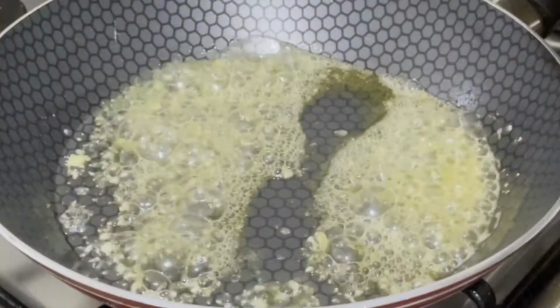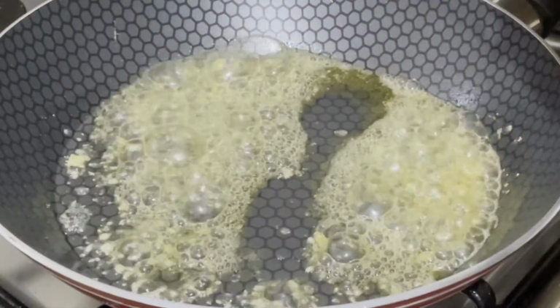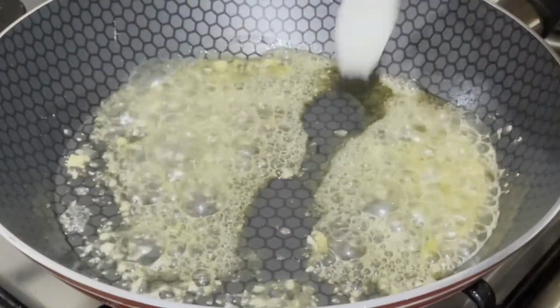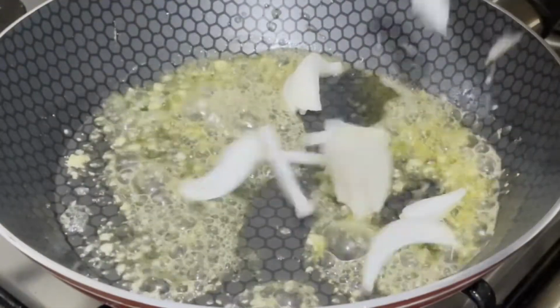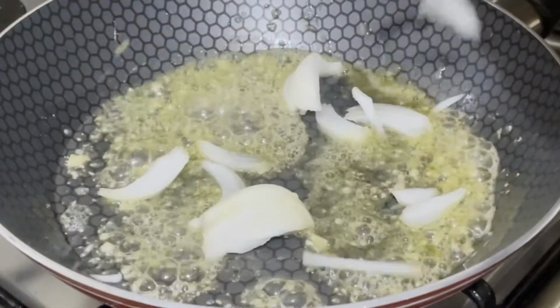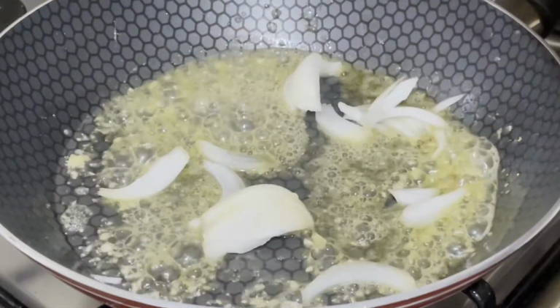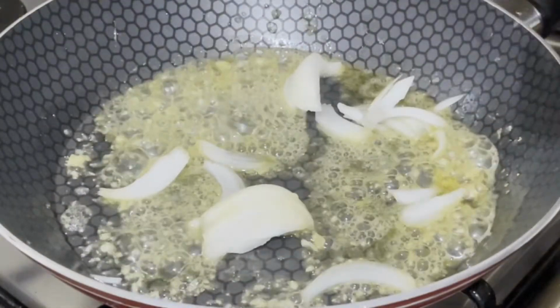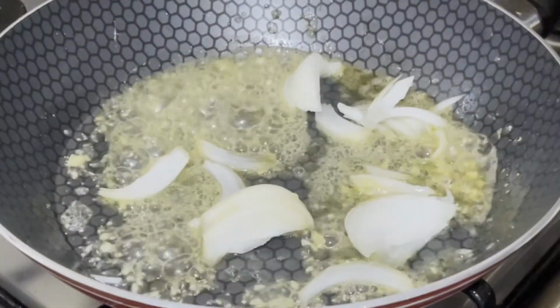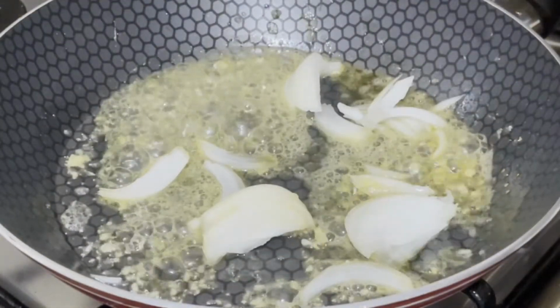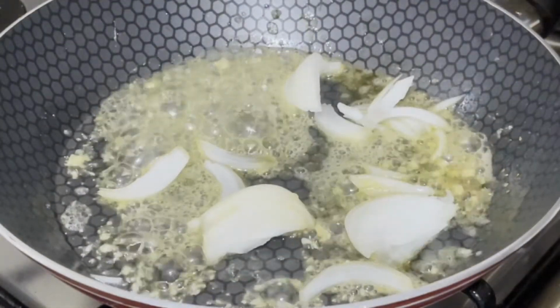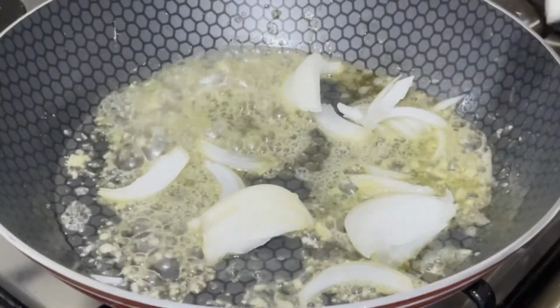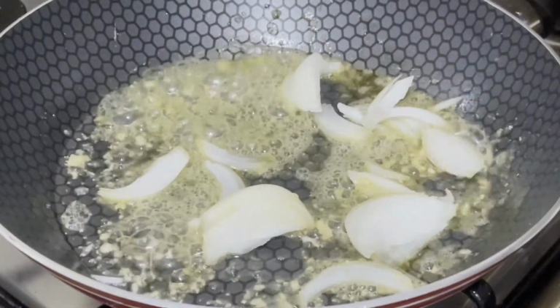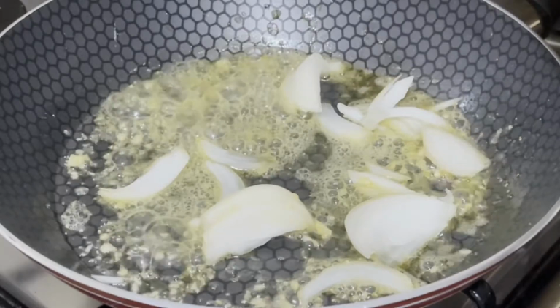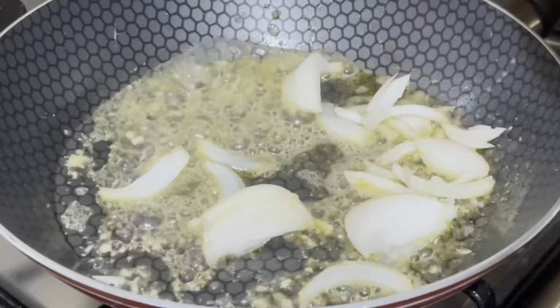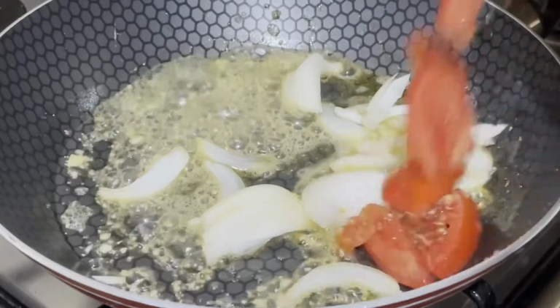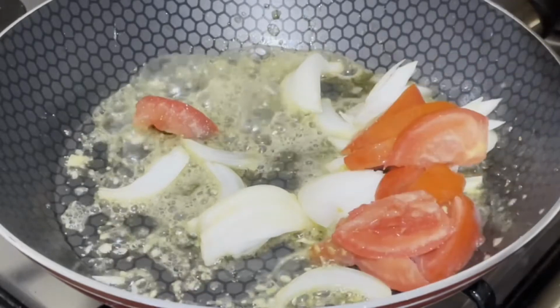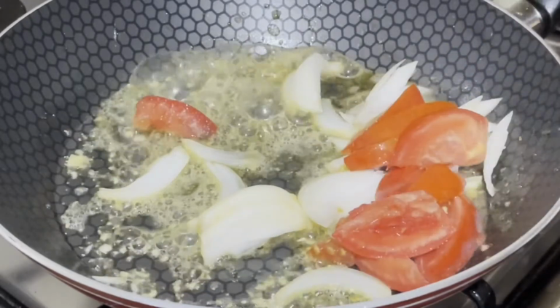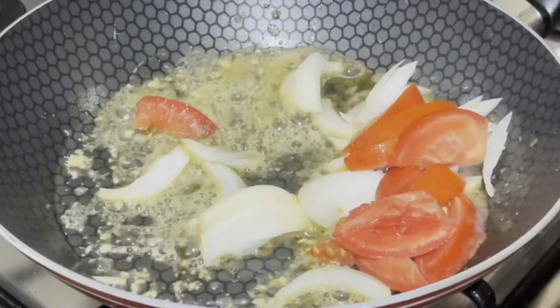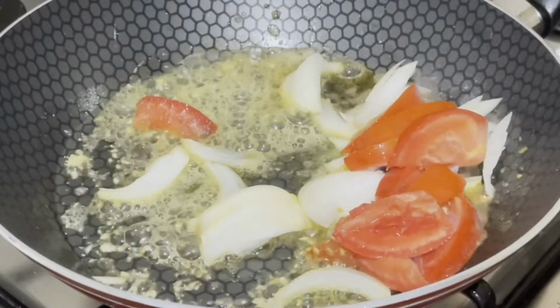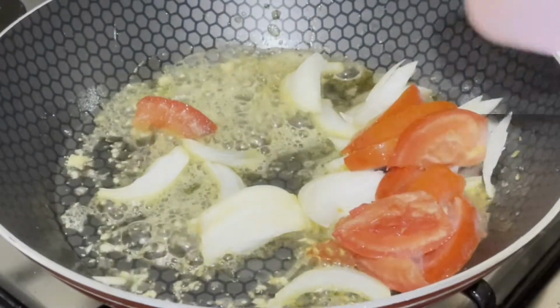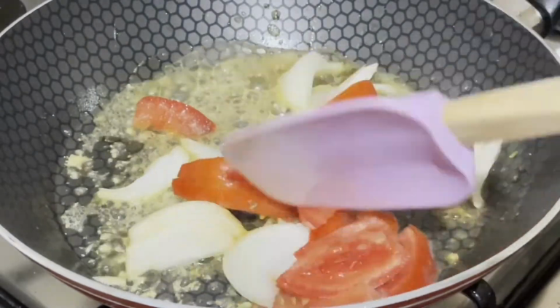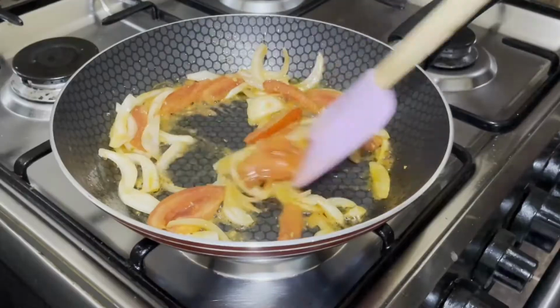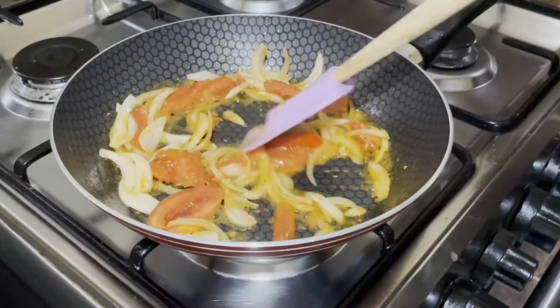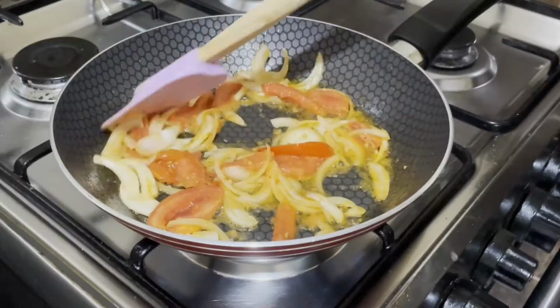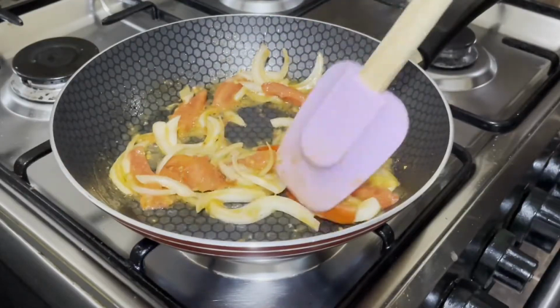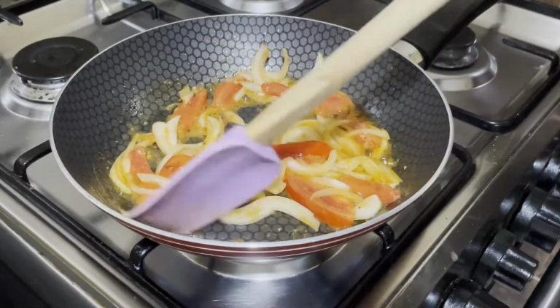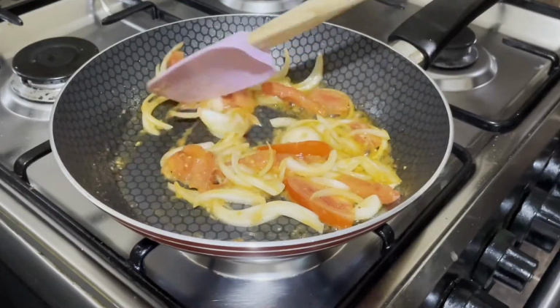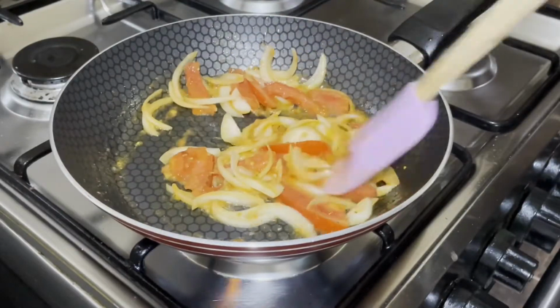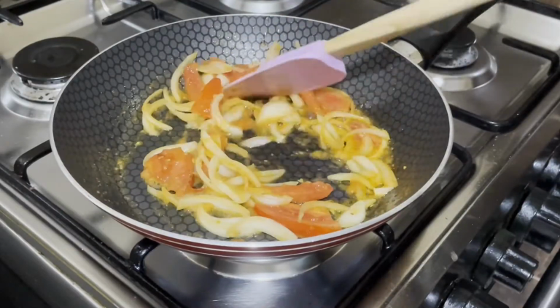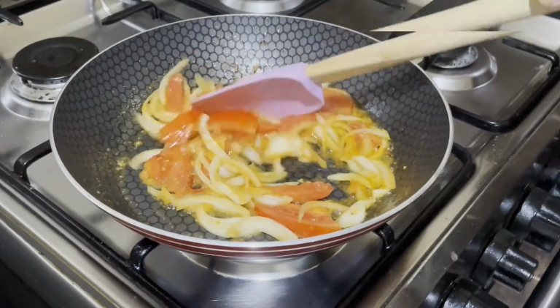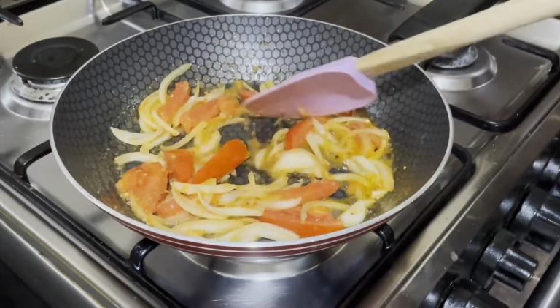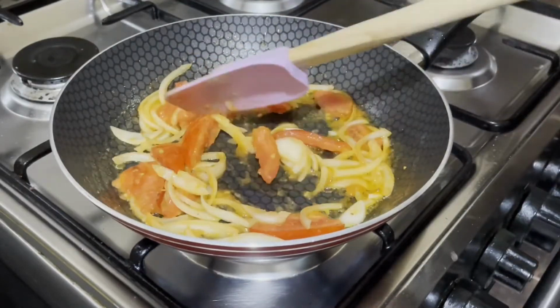Then add the sliced onion and tomato. Keep stirring until the onion becomes translucent.